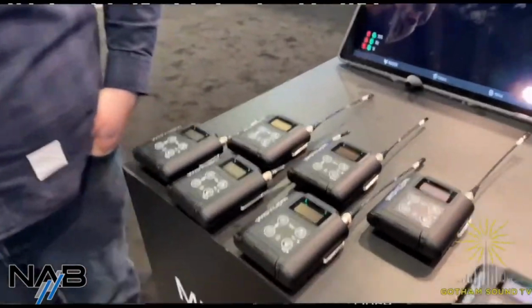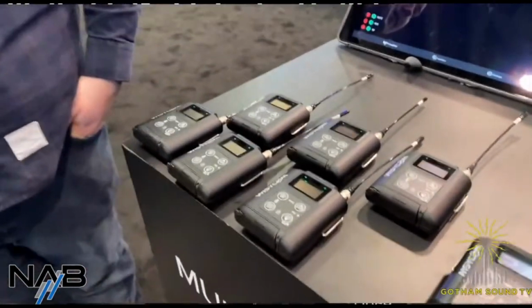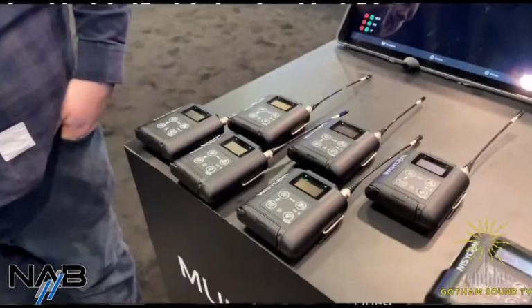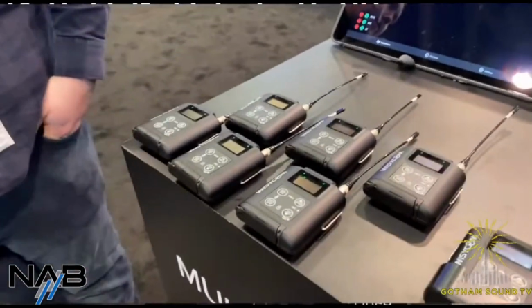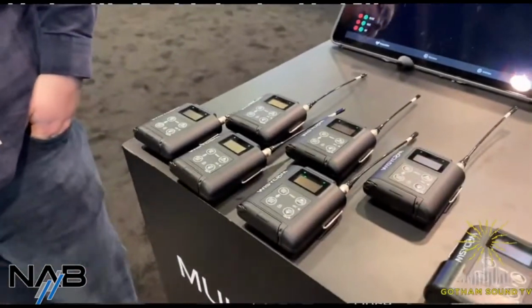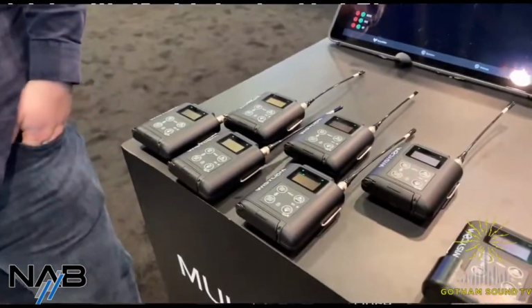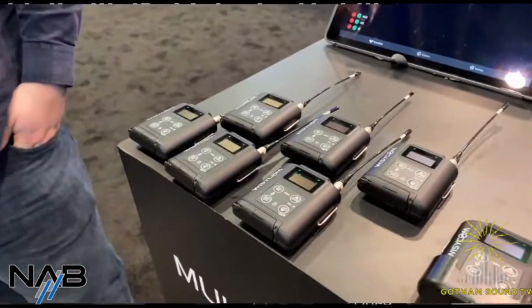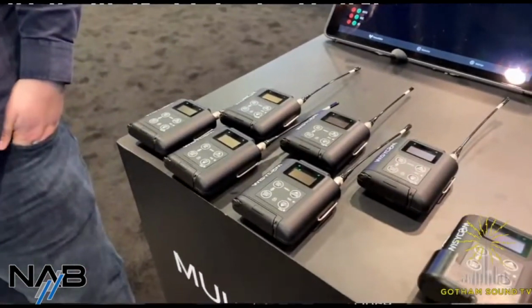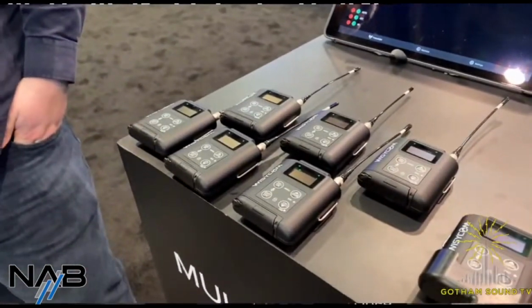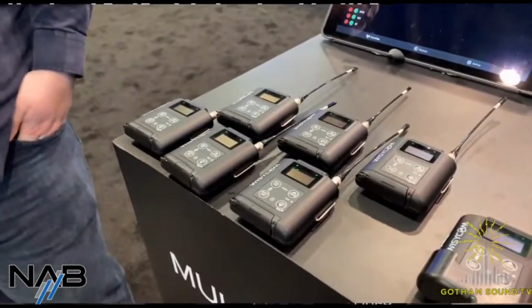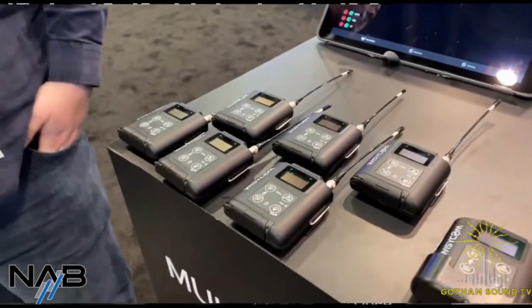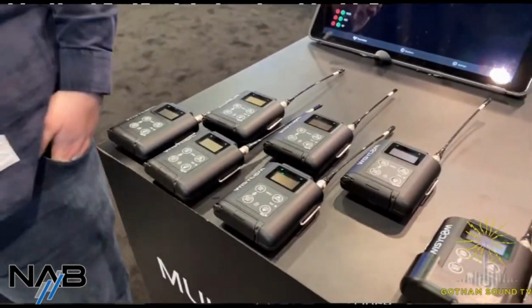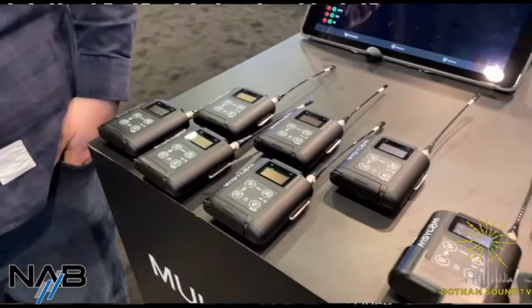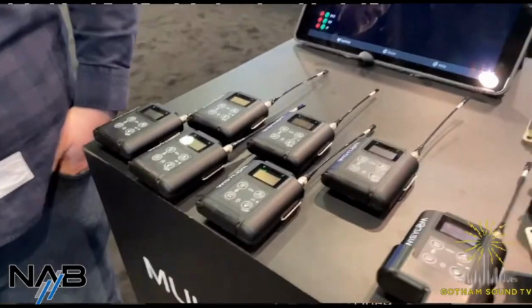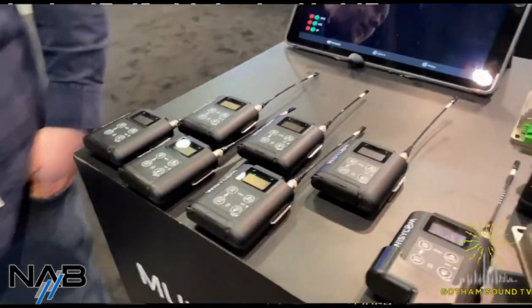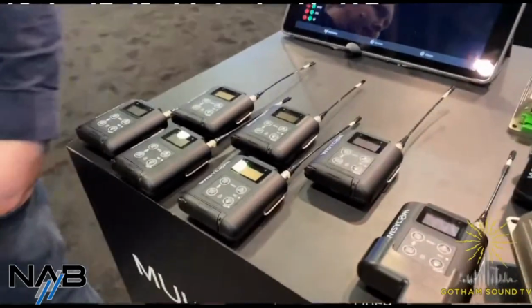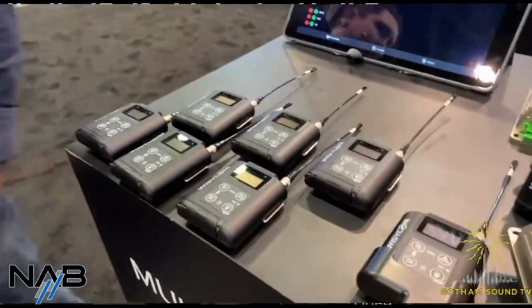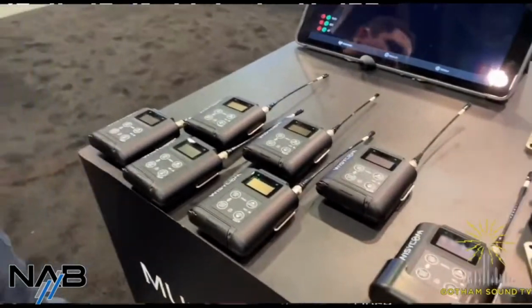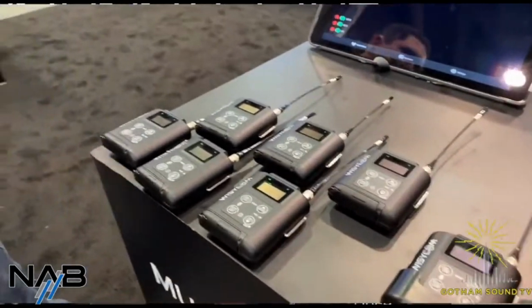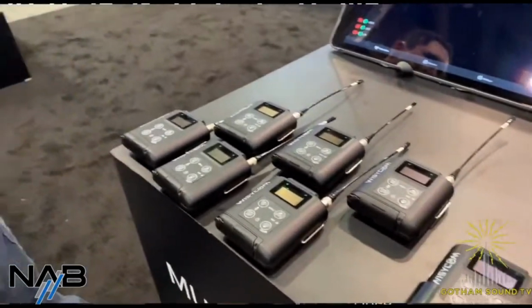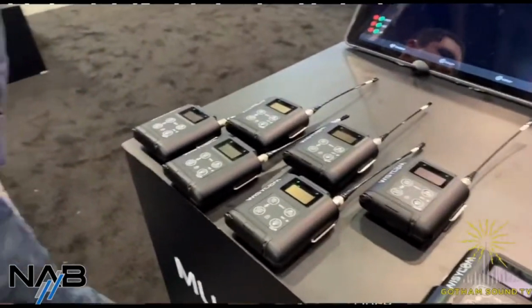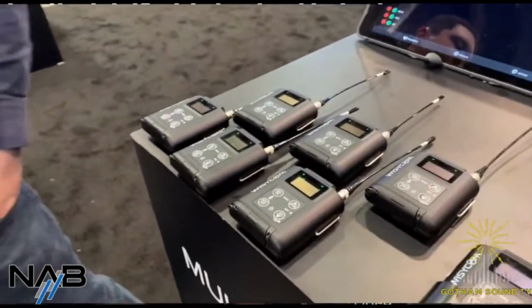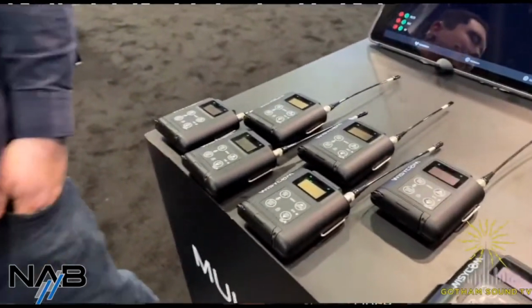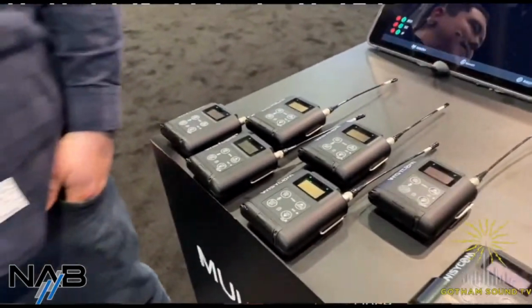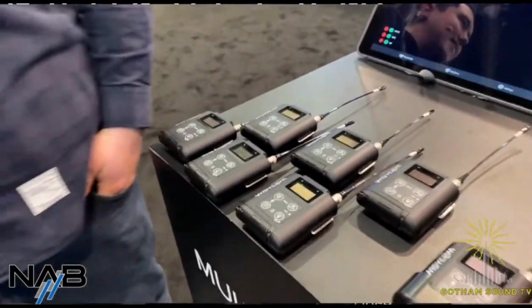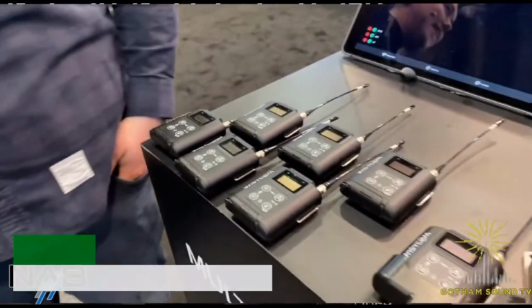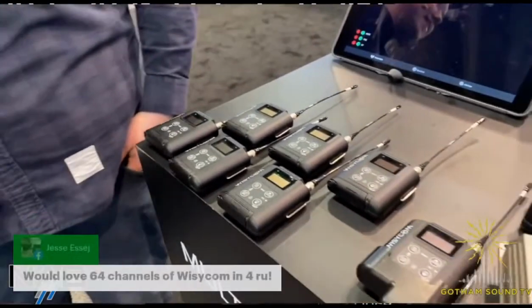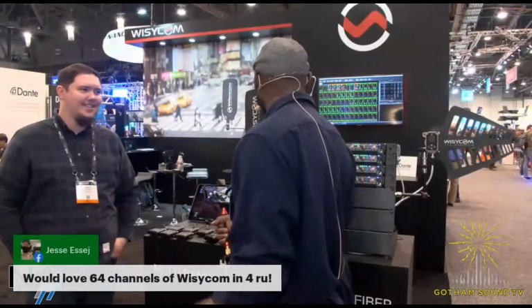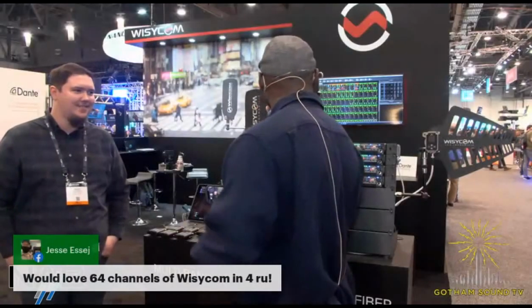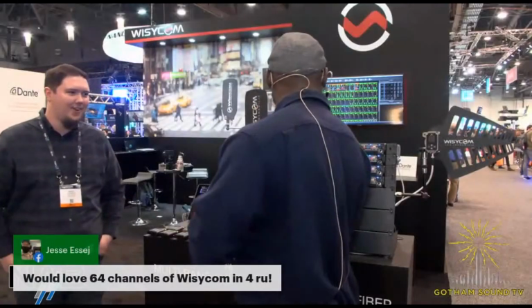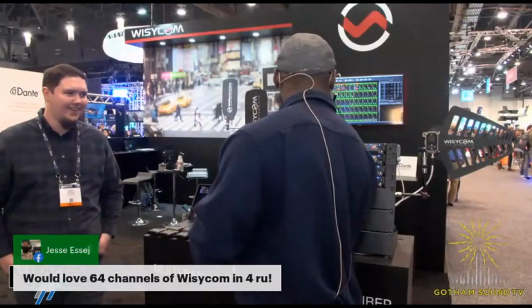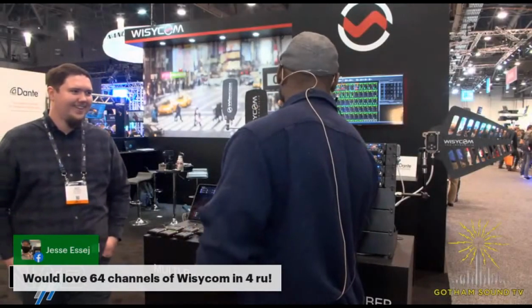I saw that reflected here on the receivers as well. Some of them, yeah. Six out of 64 — we can do what we can.